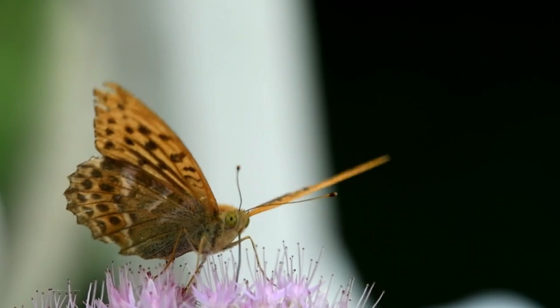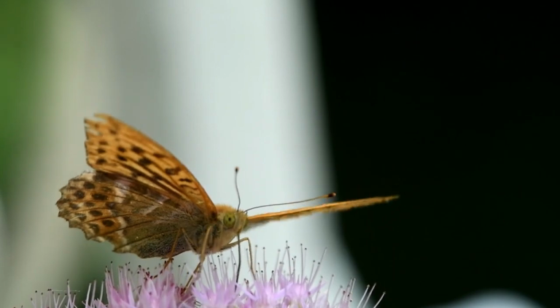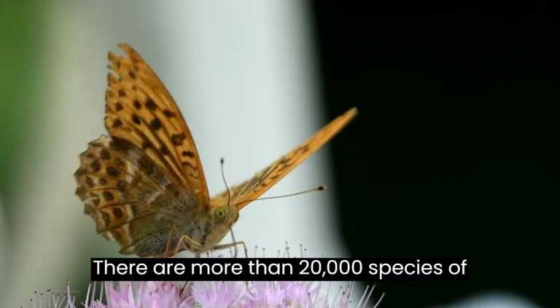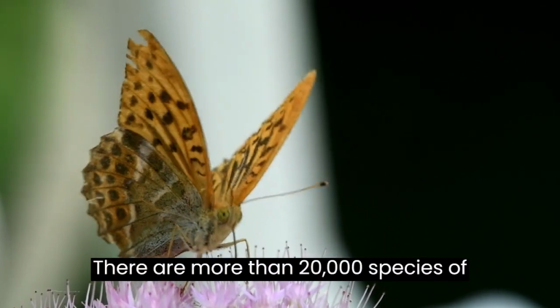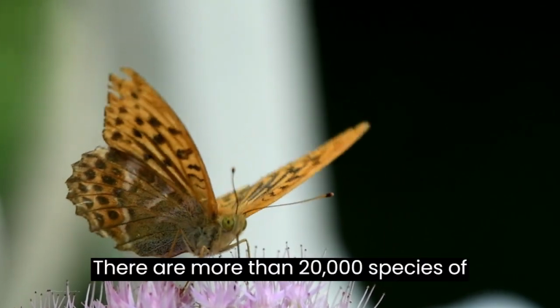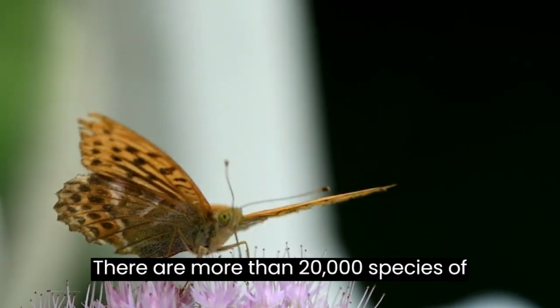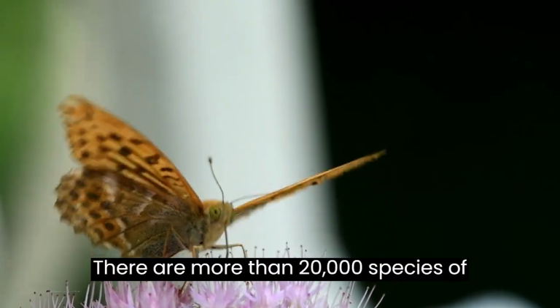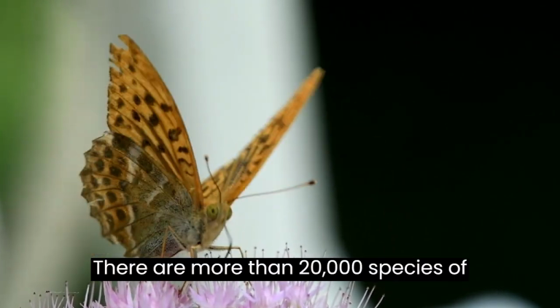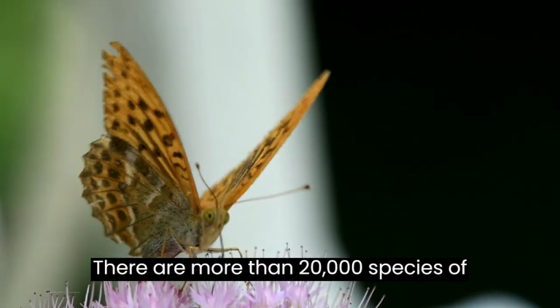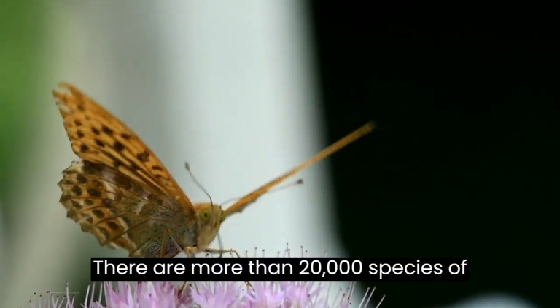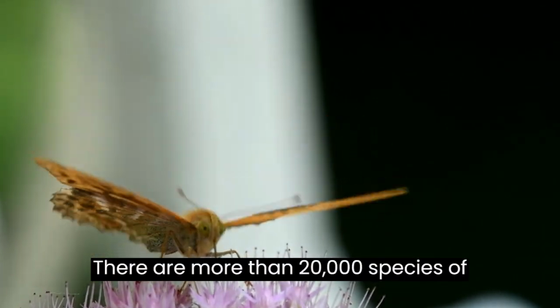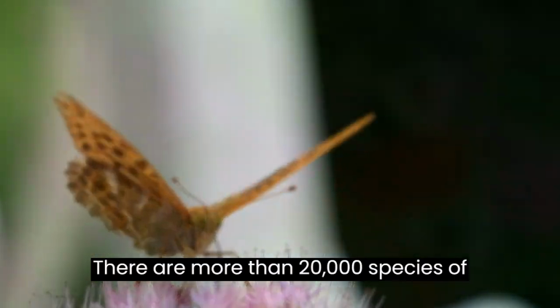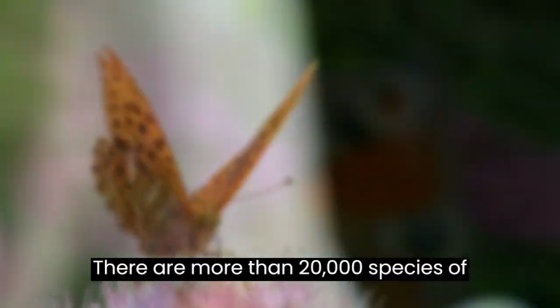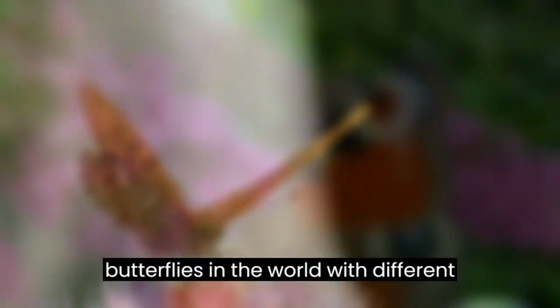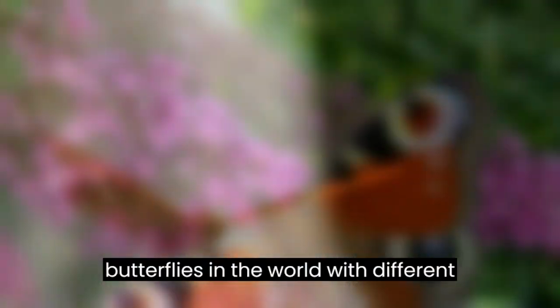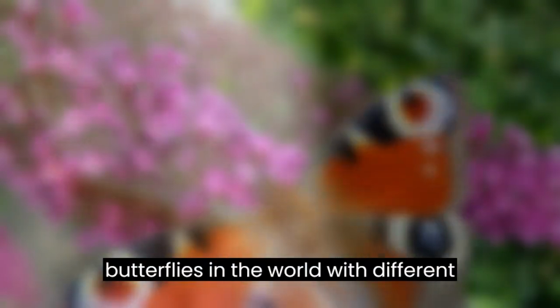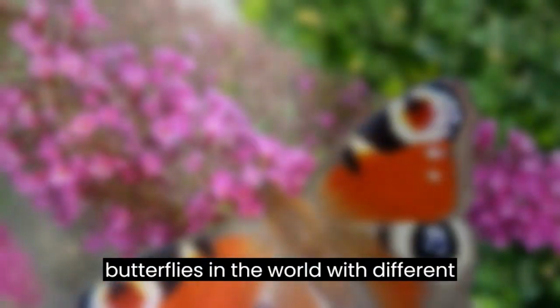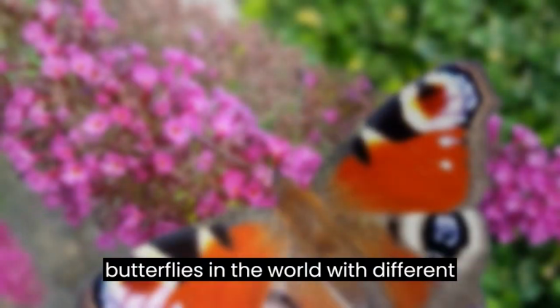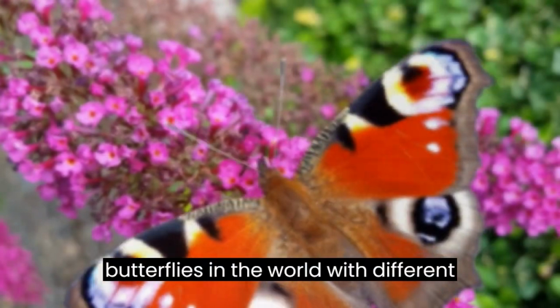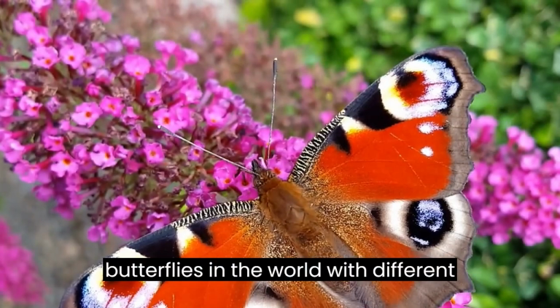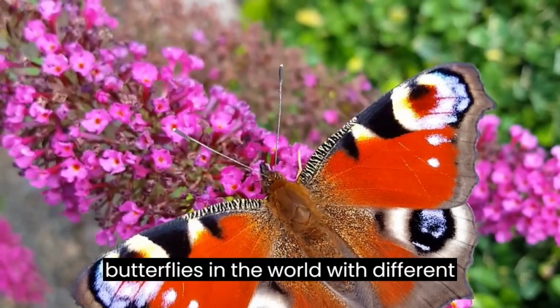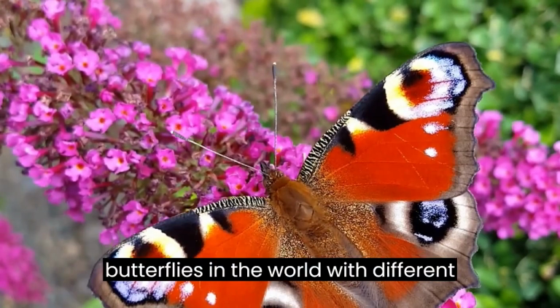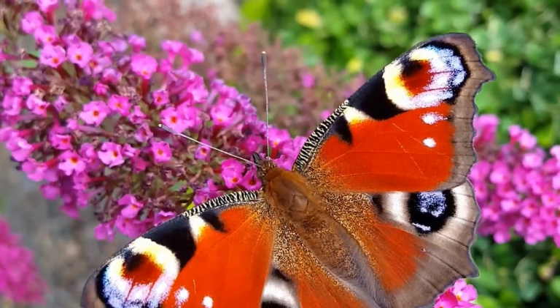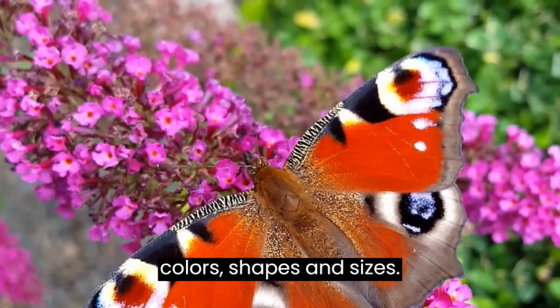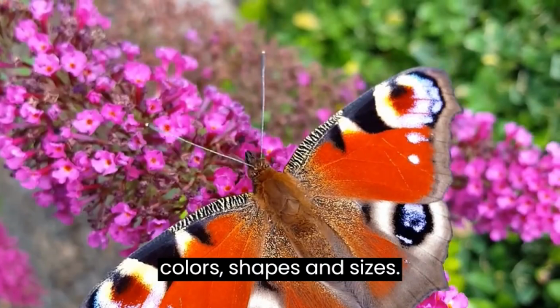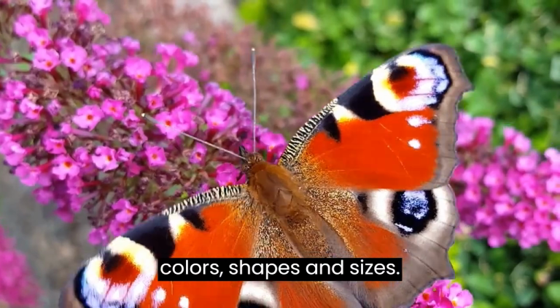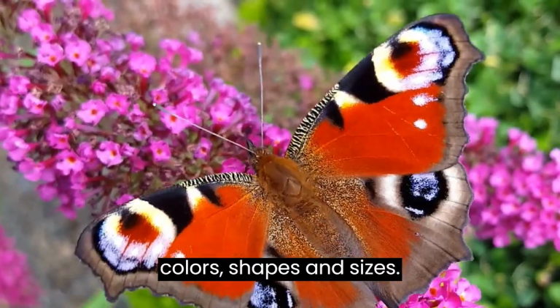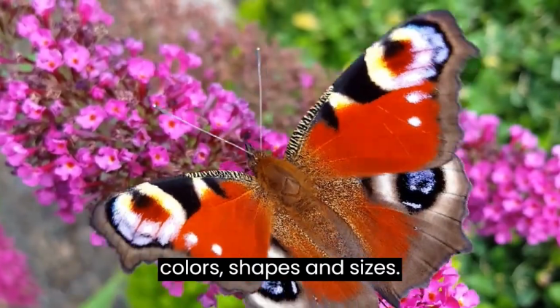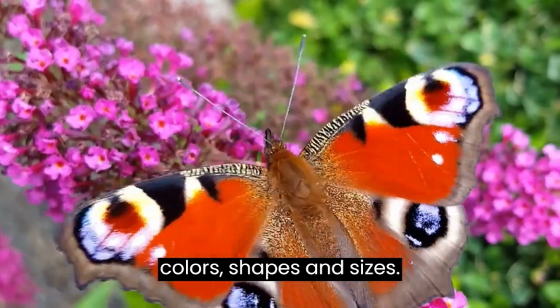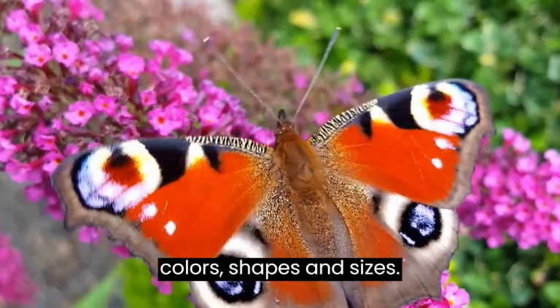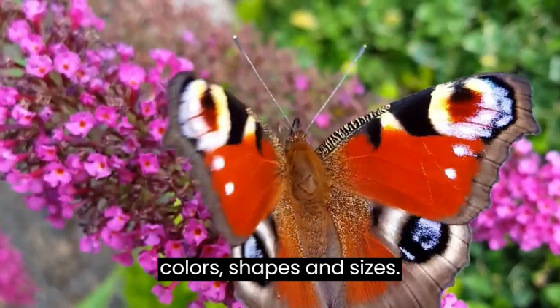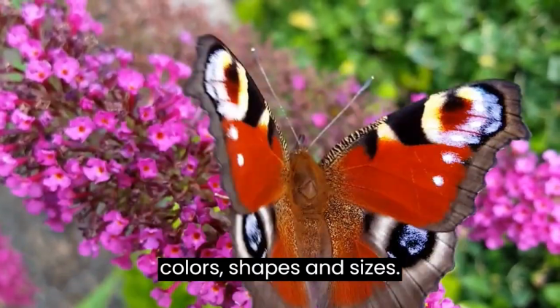There are more than 20,000 species of butterflies in the world, with different colors, shapes, and sizes.